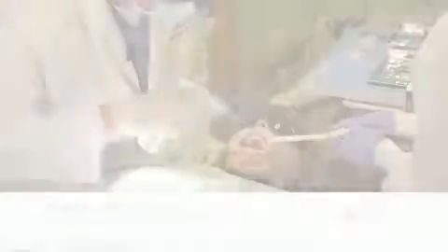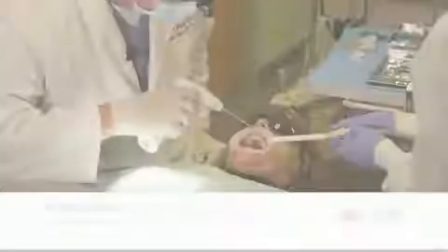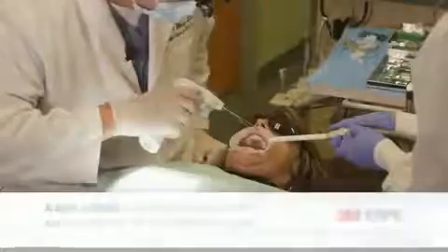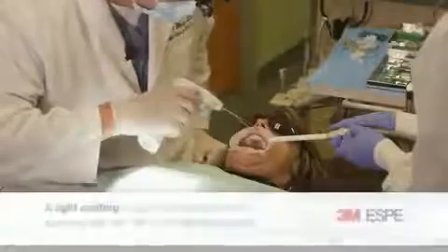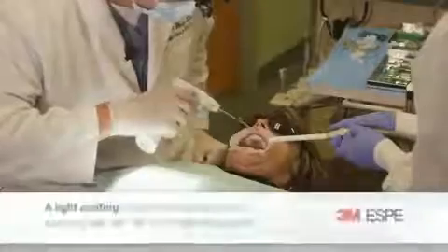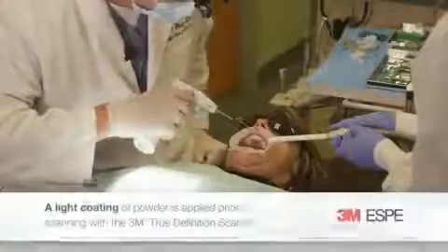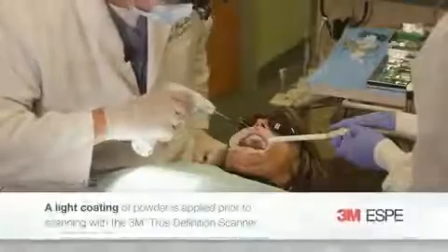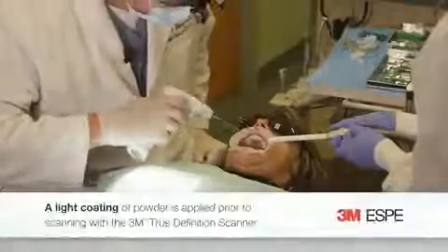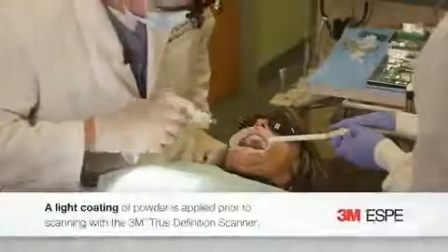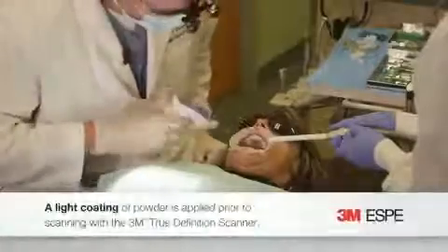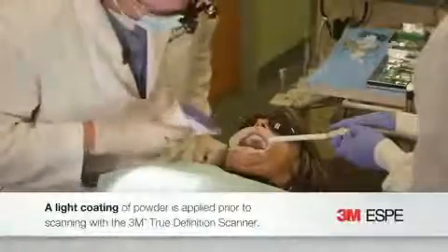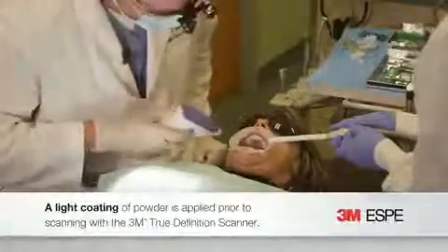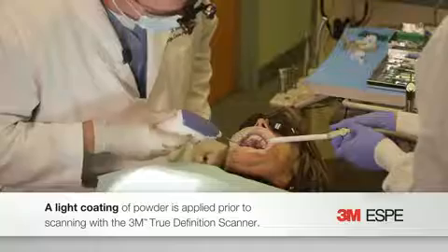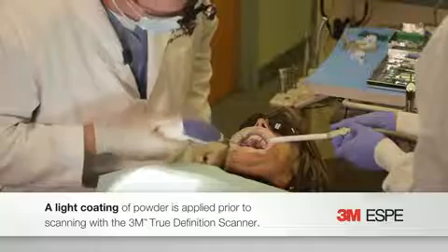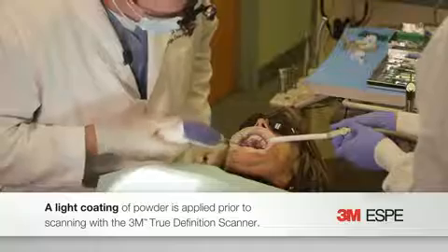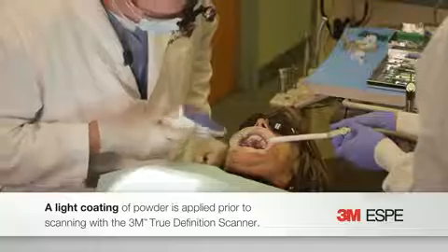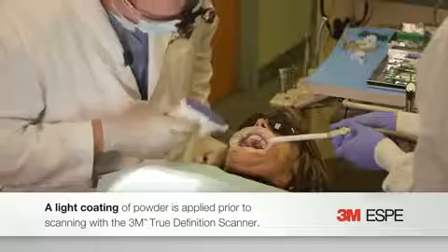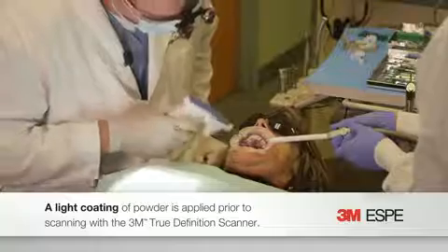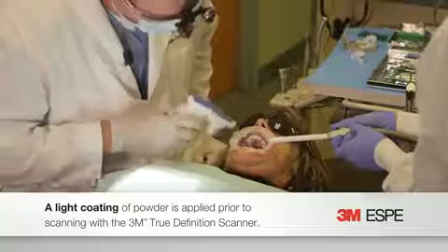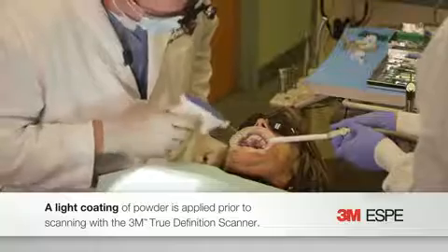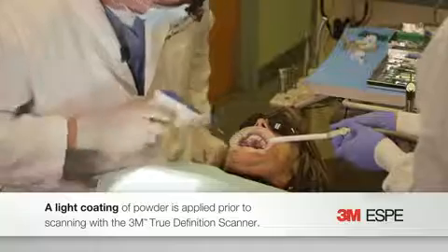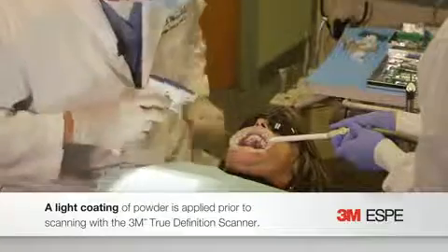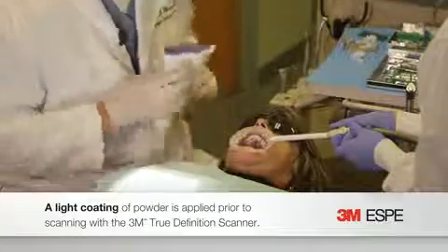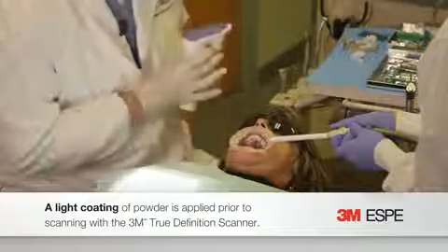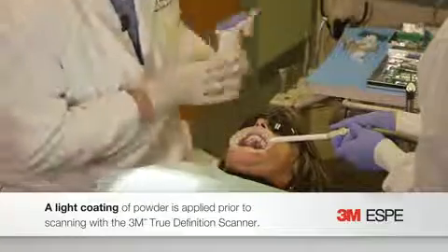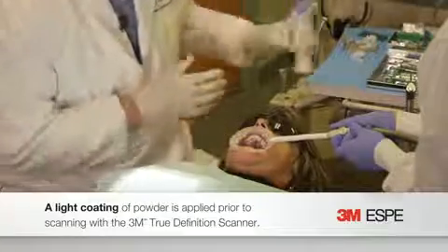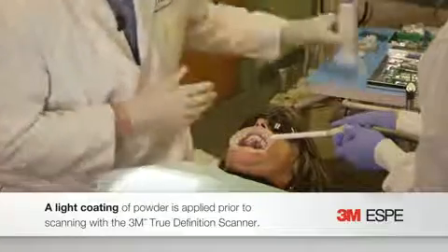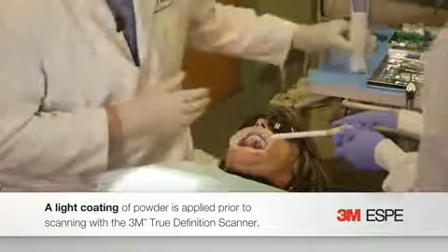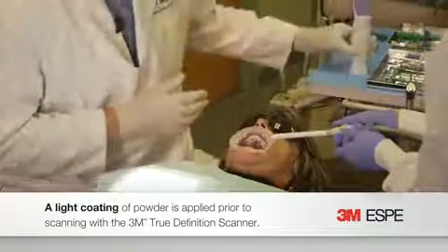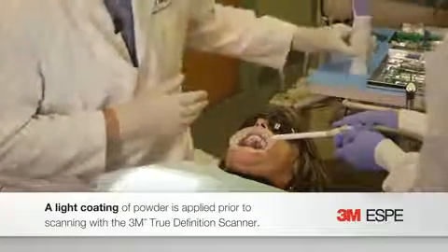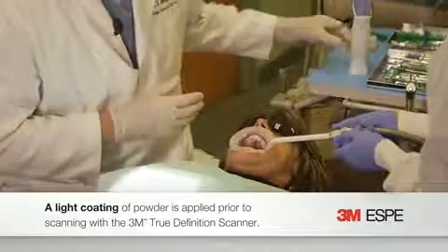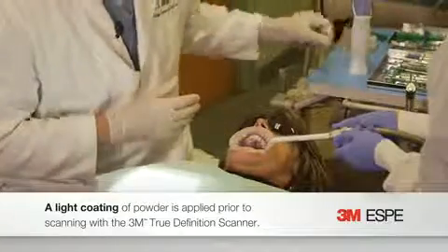You can see how easy it is to powder. It's really fast — it only takes 30 seconds or so to powder, even an entire arch.